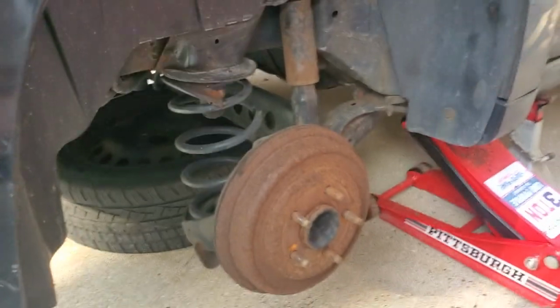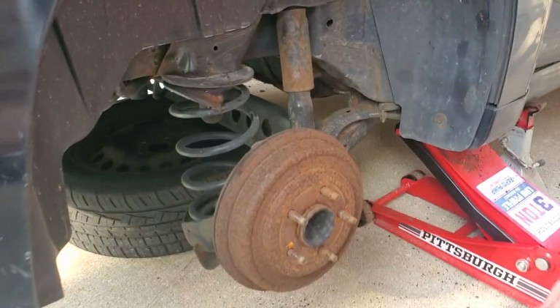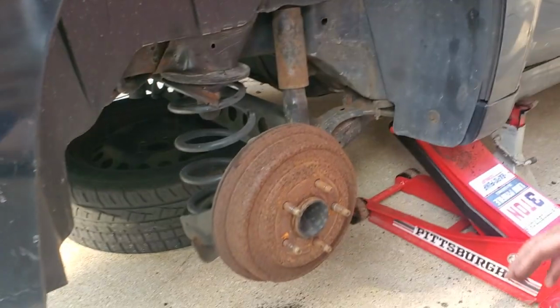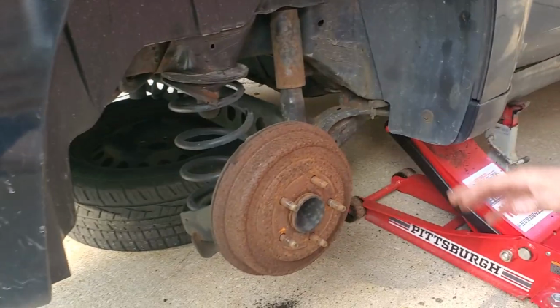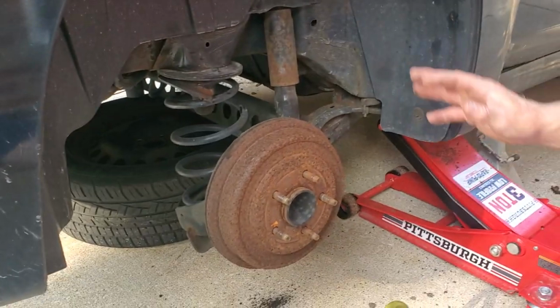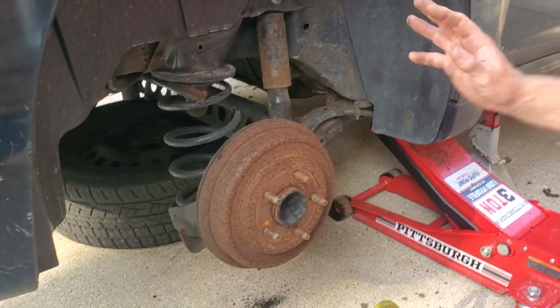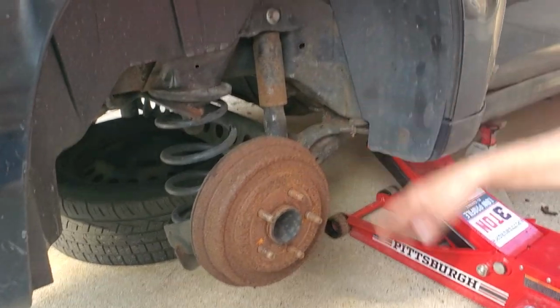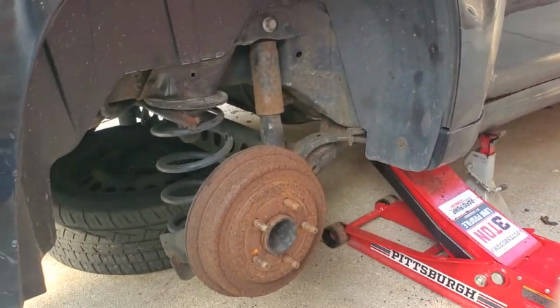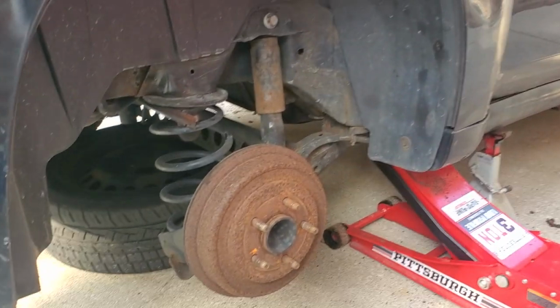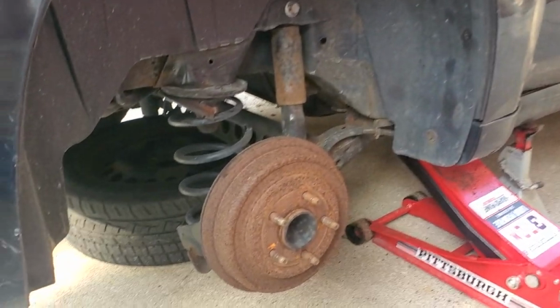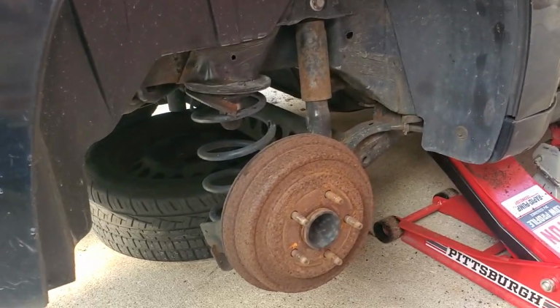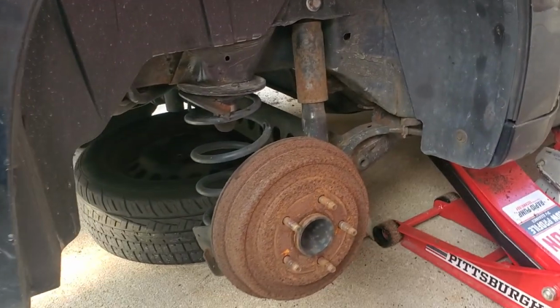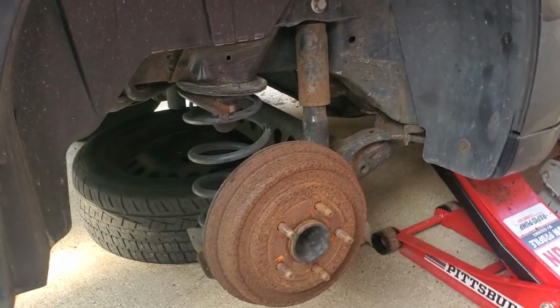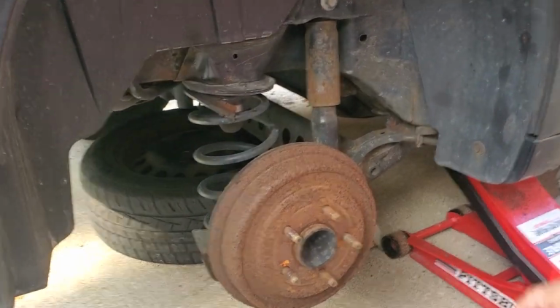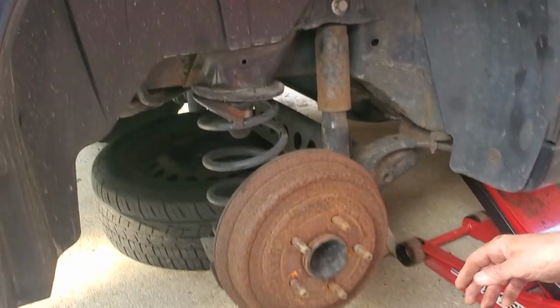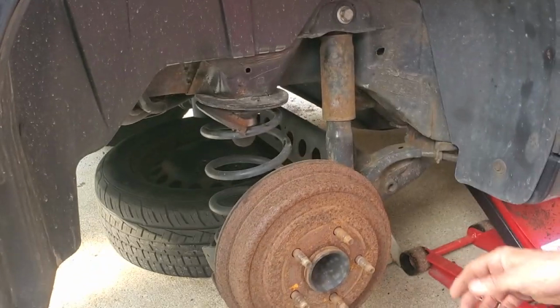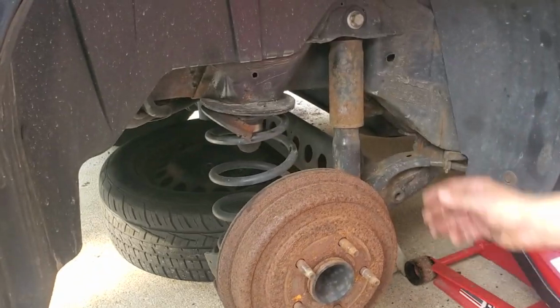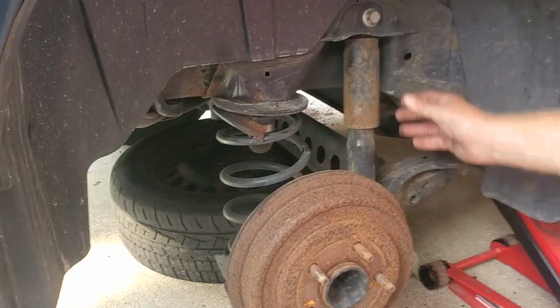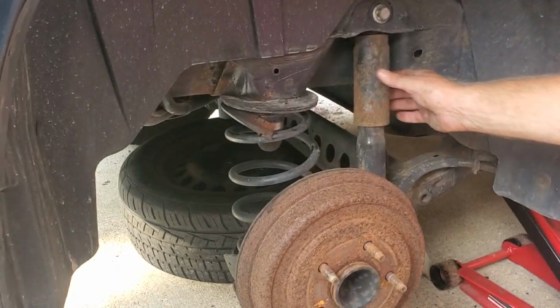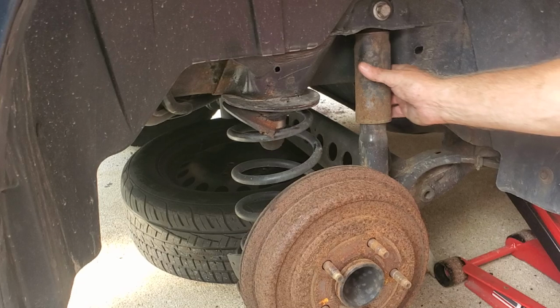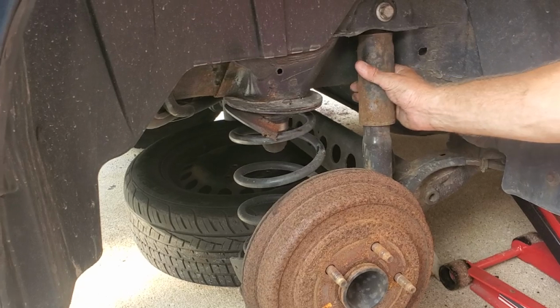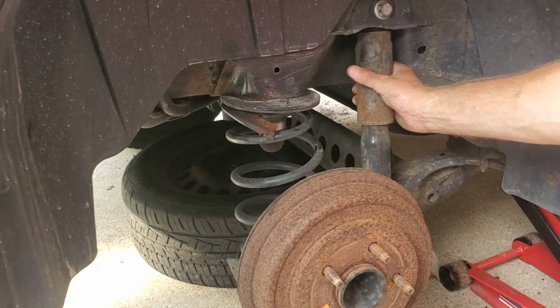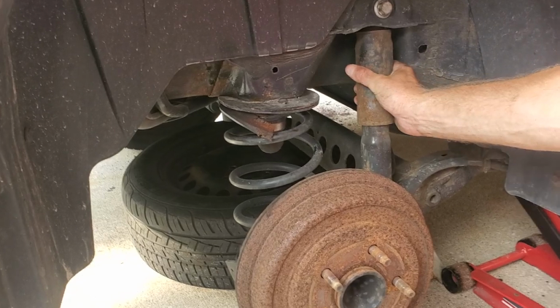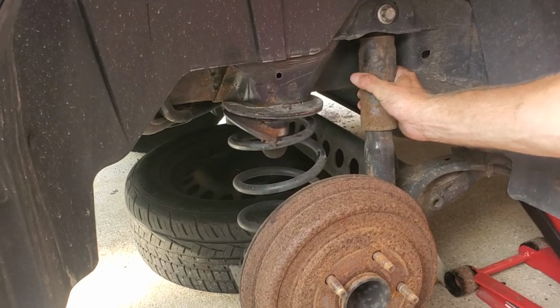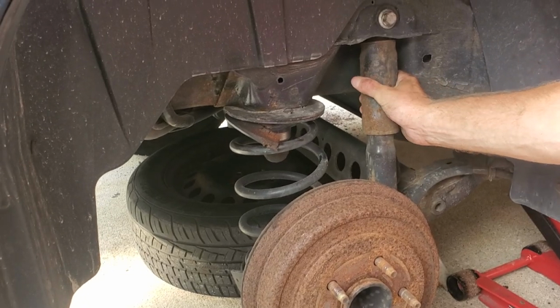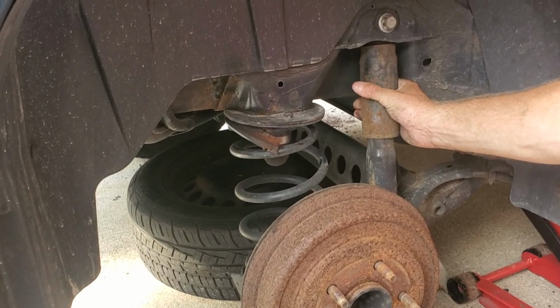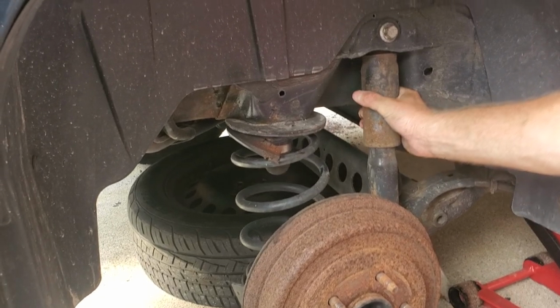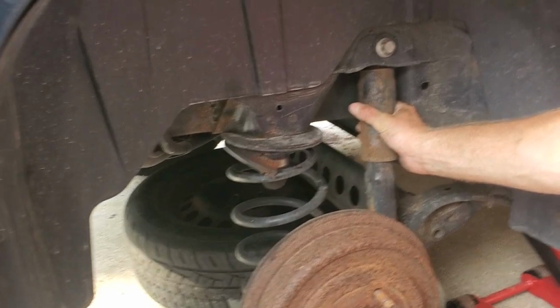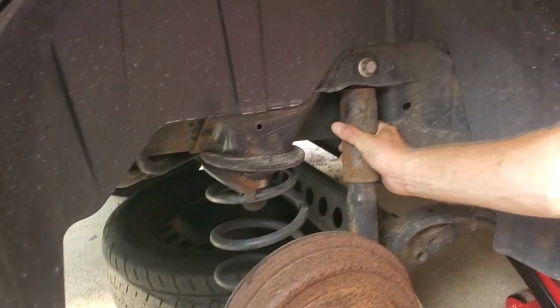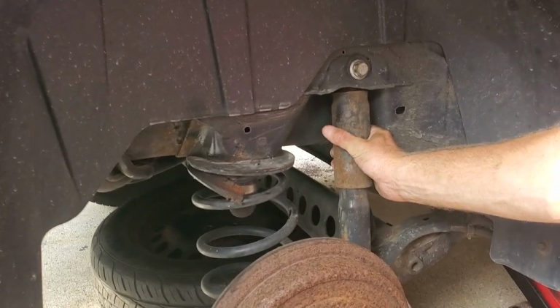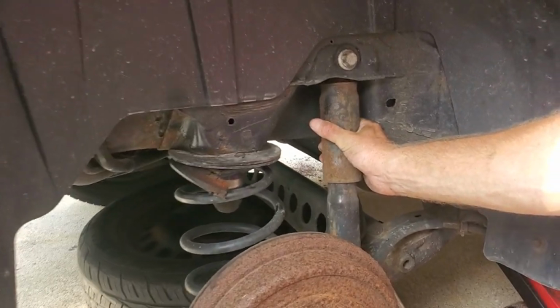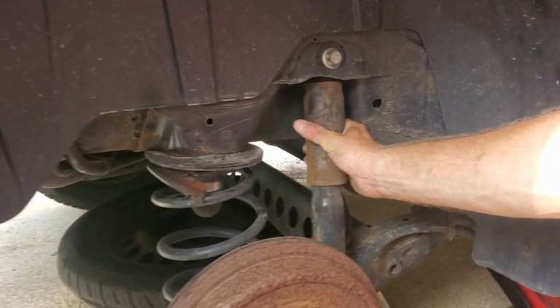What we're doing today is we've got a 2008 Chevy HHR, and I'm going to replace the rear shock.